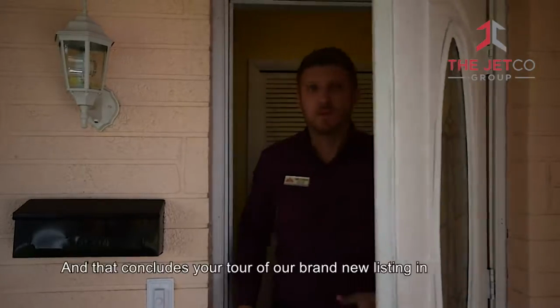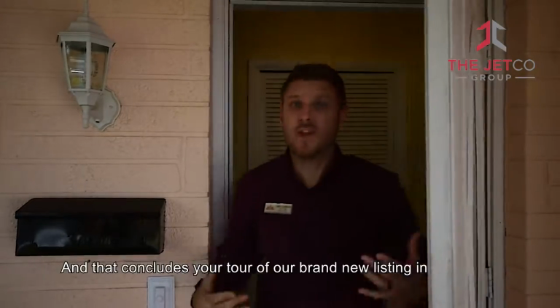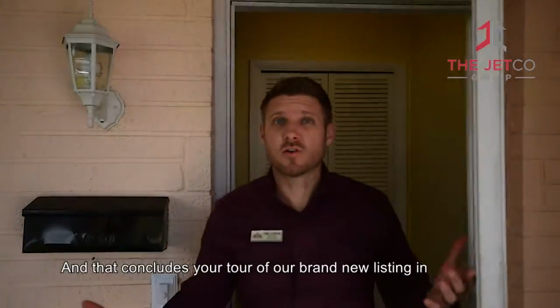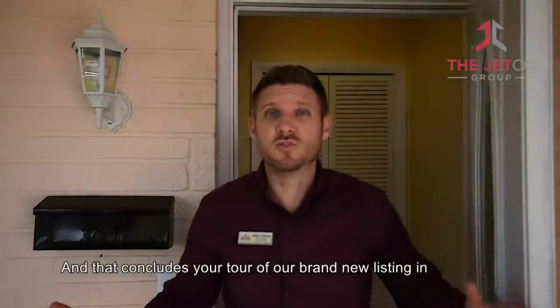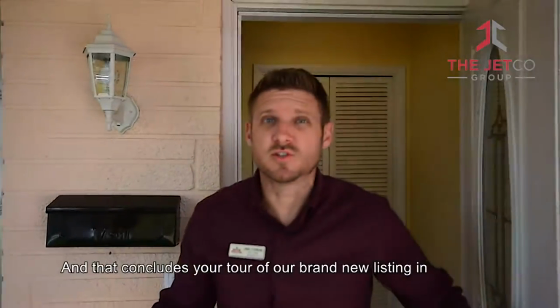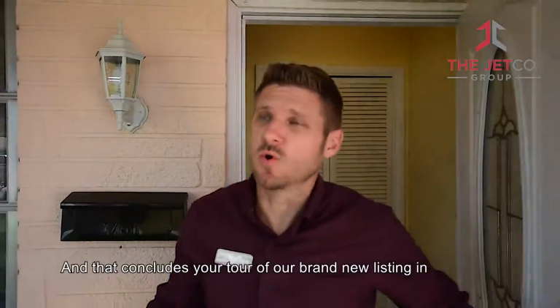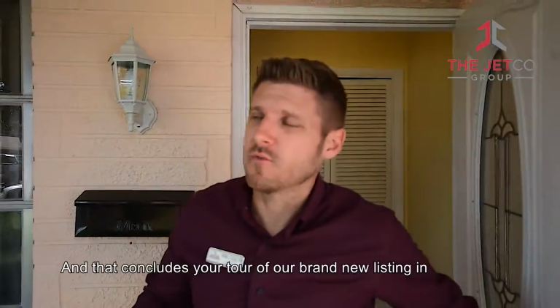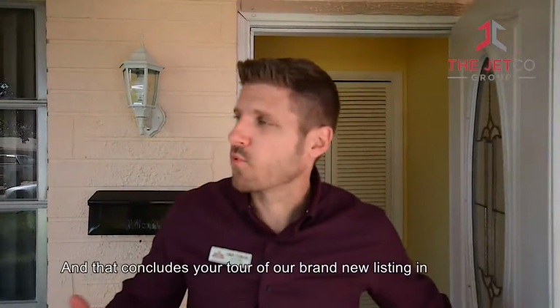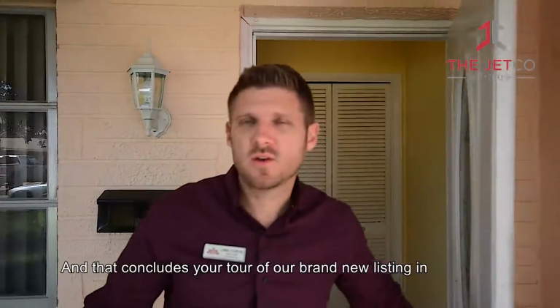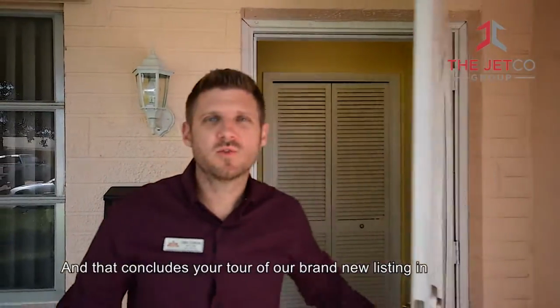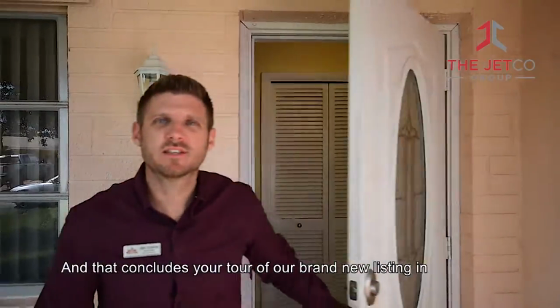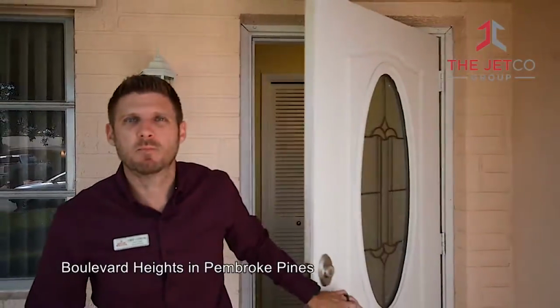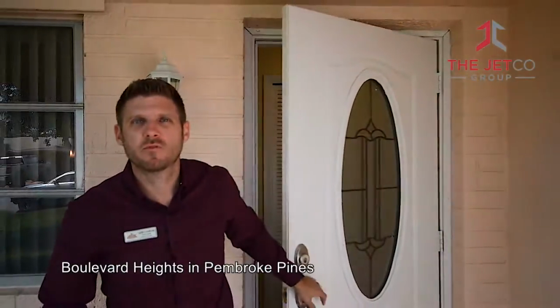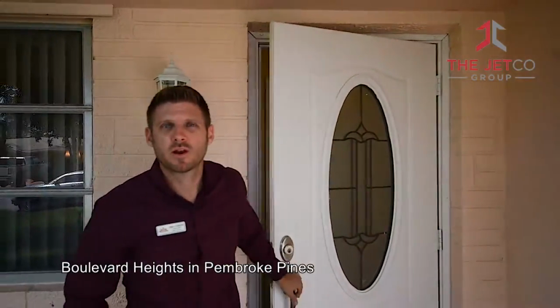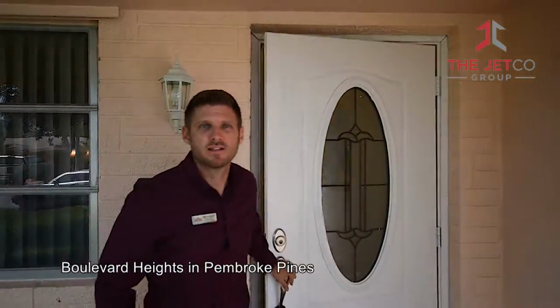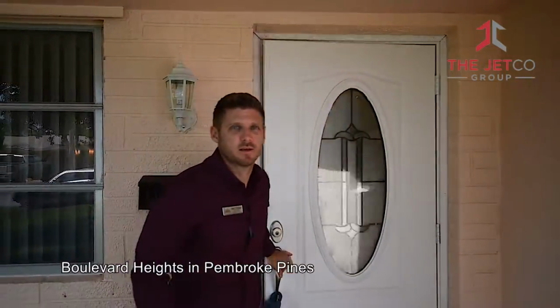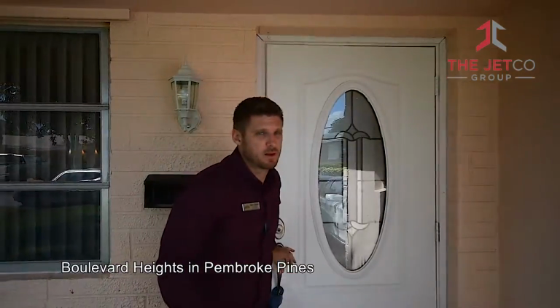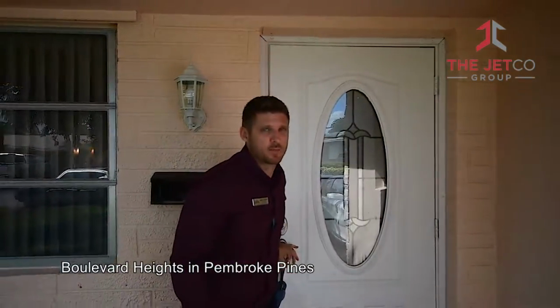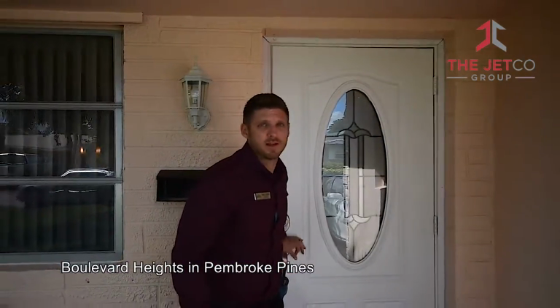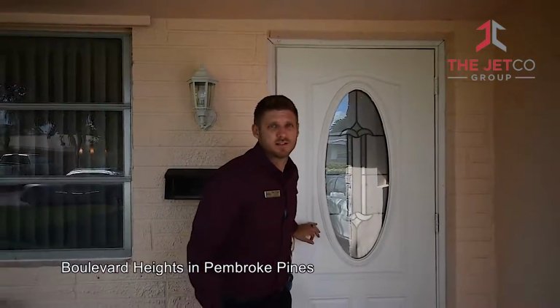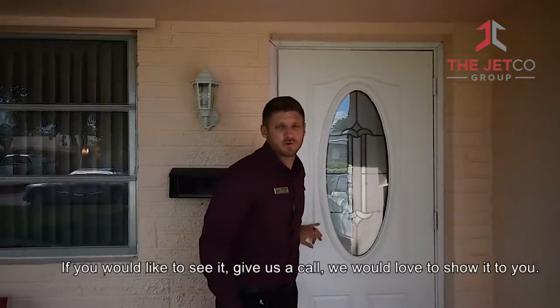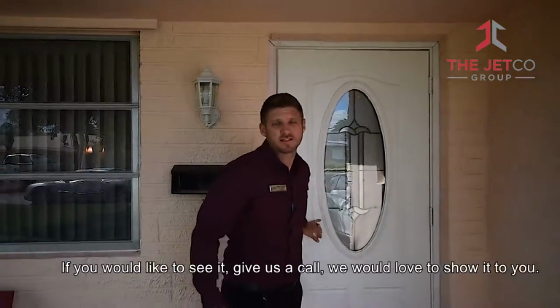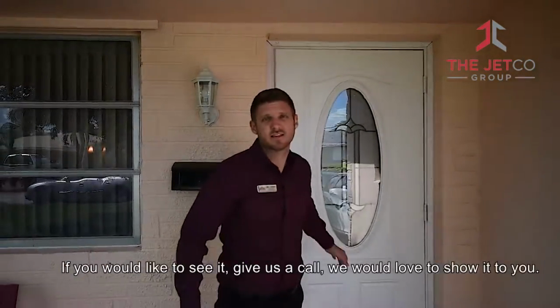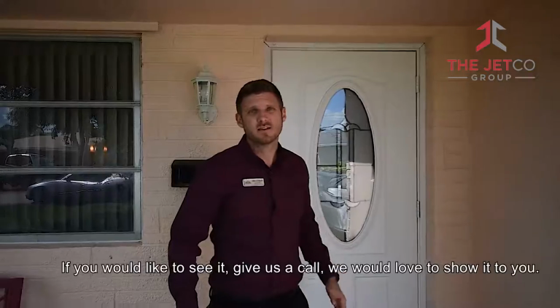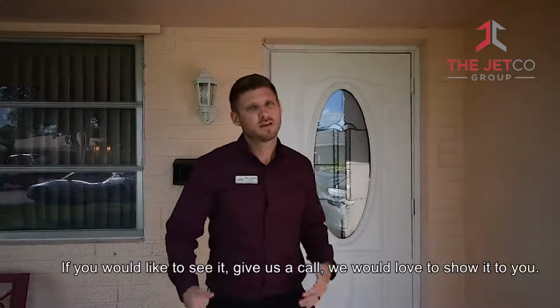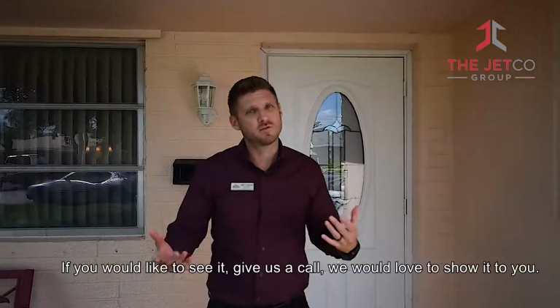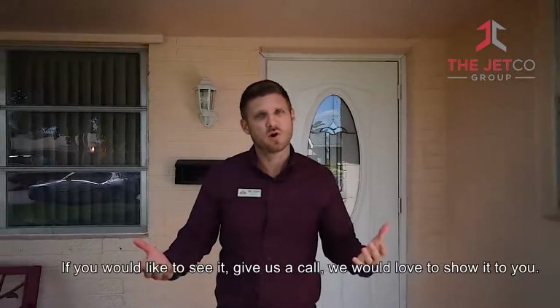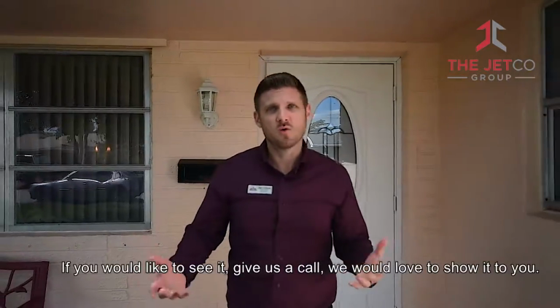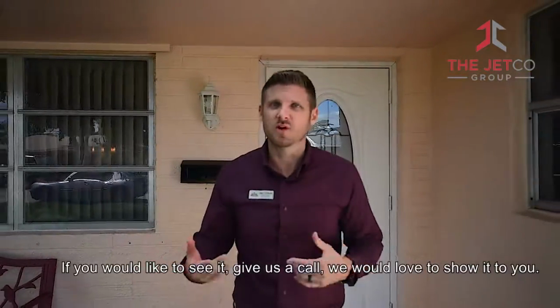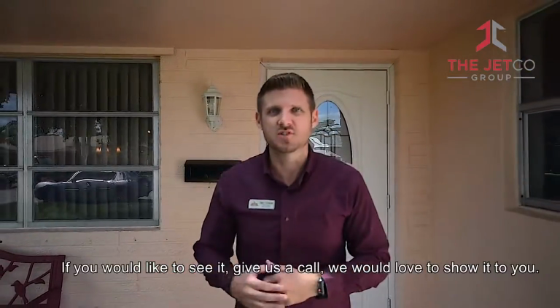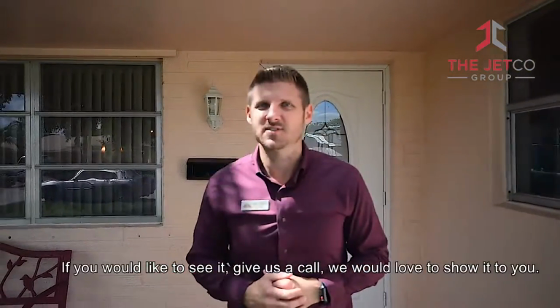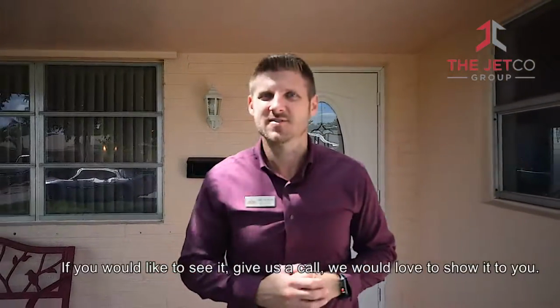That concludes our tour of our brand new listing in Boulevard Heights, Pembroke Pines. If you'd like to see it, give us a call — we'd love to show it to you.